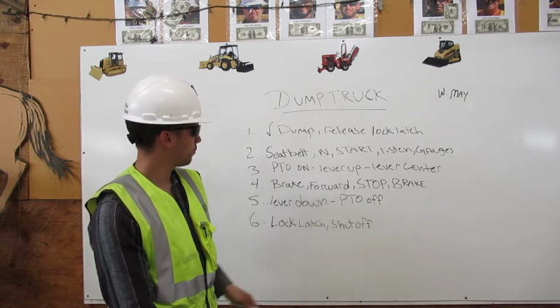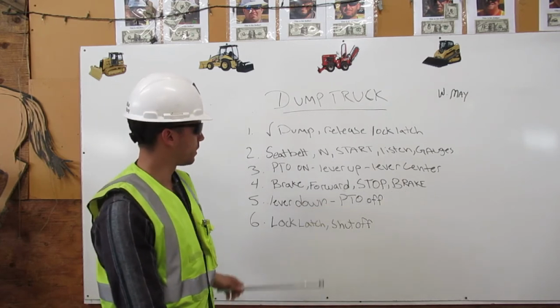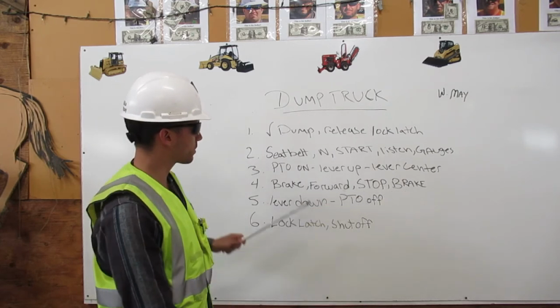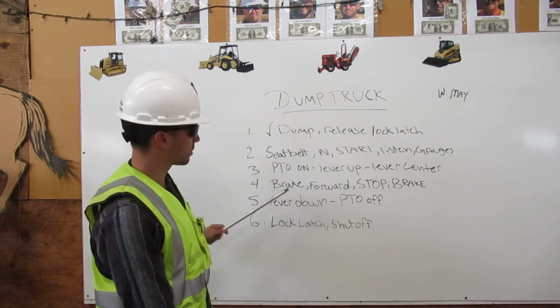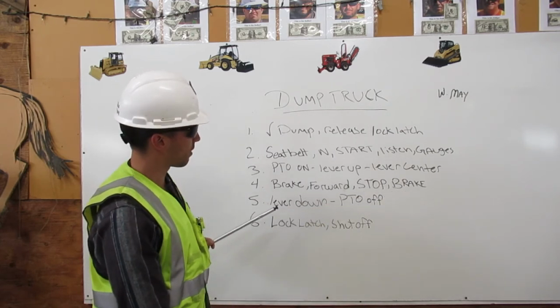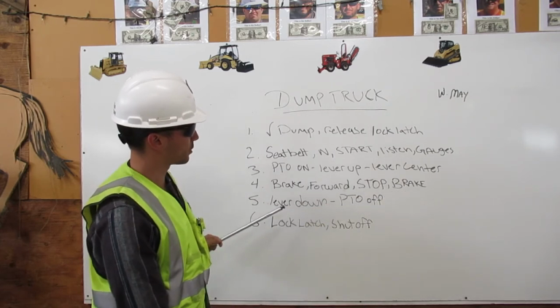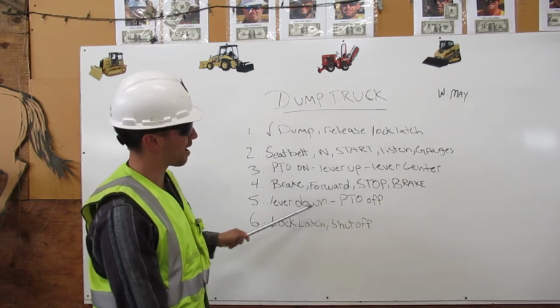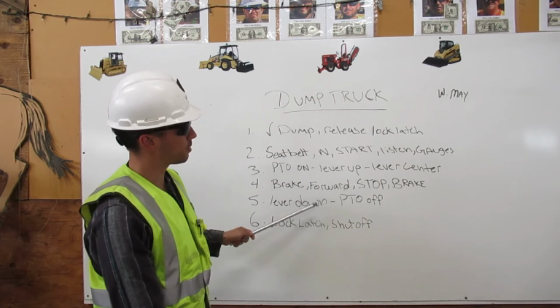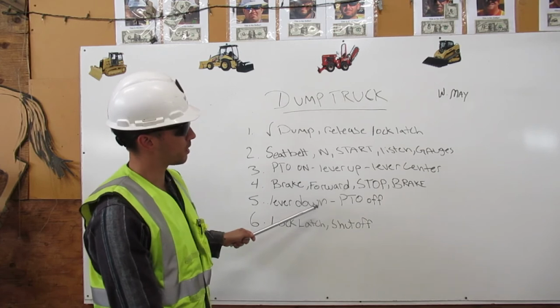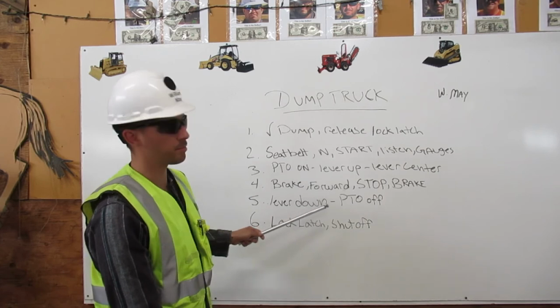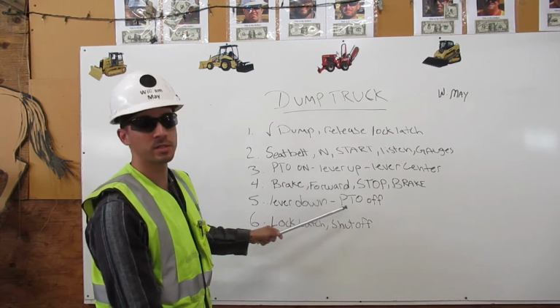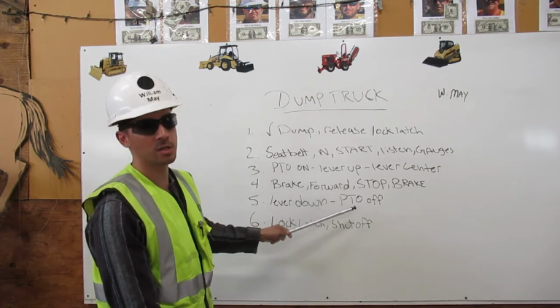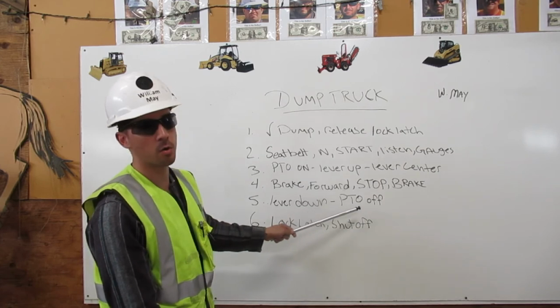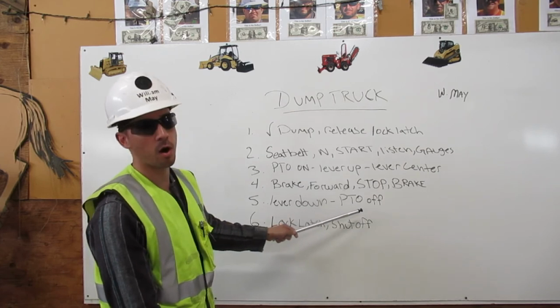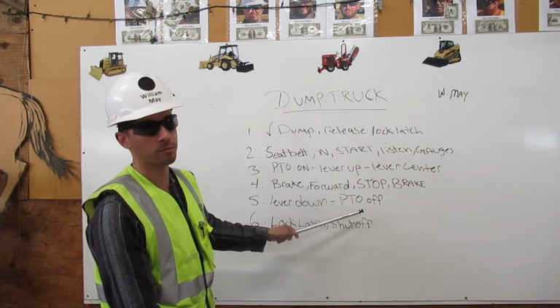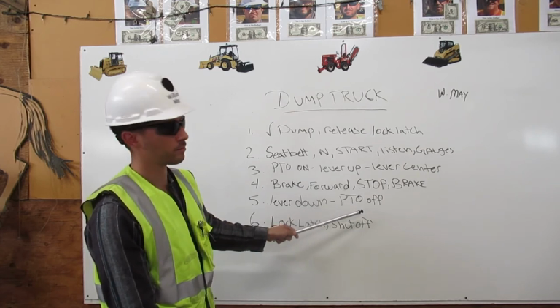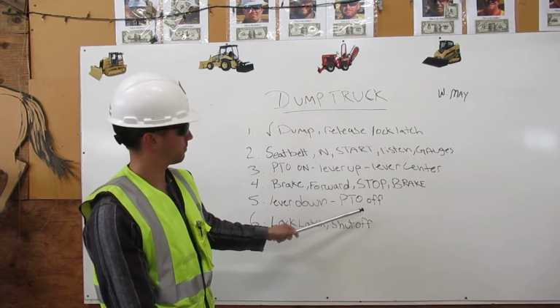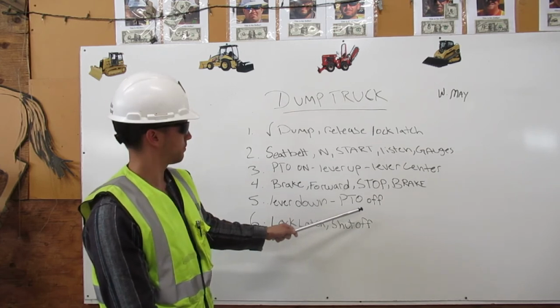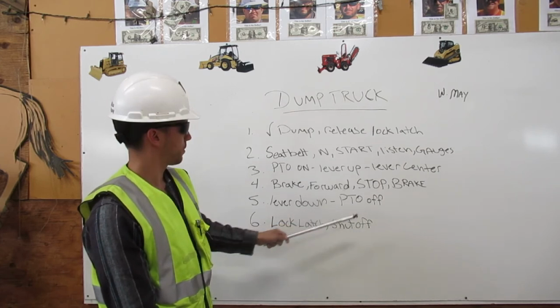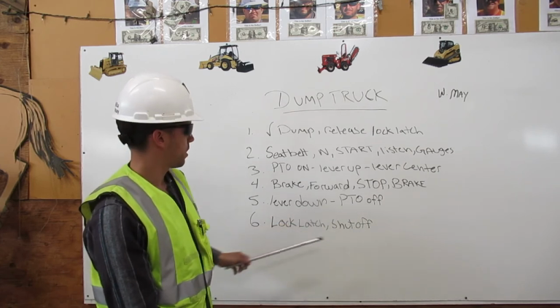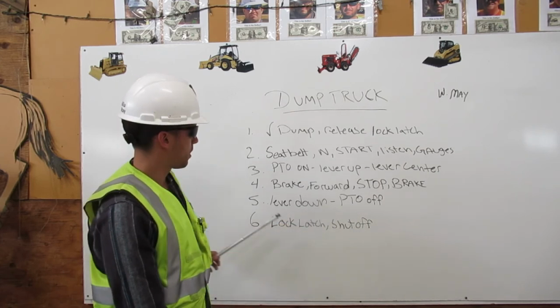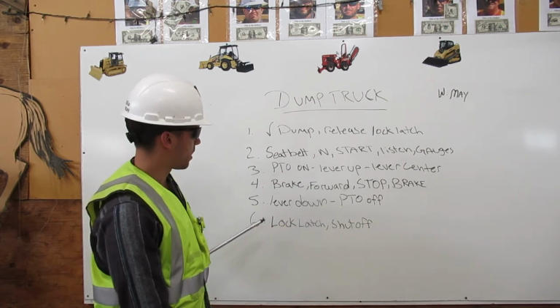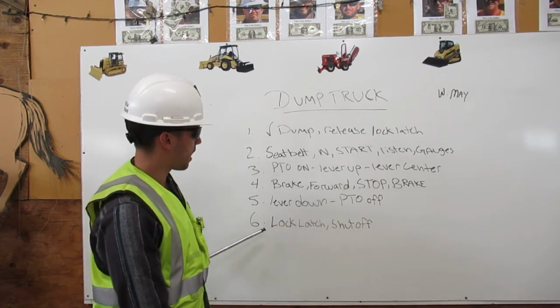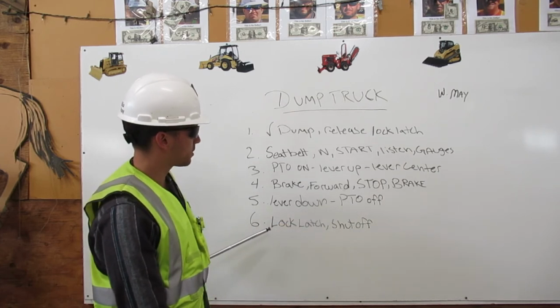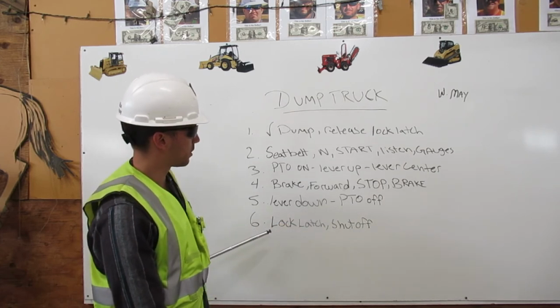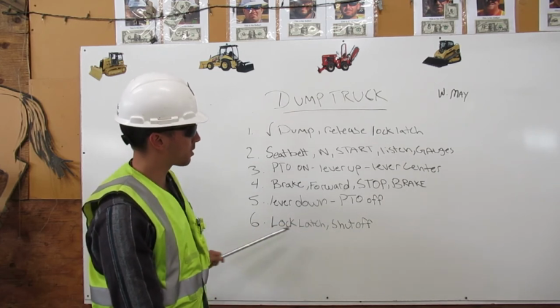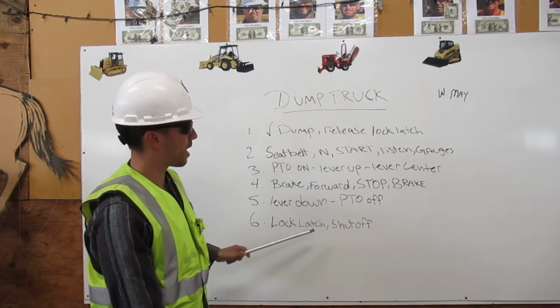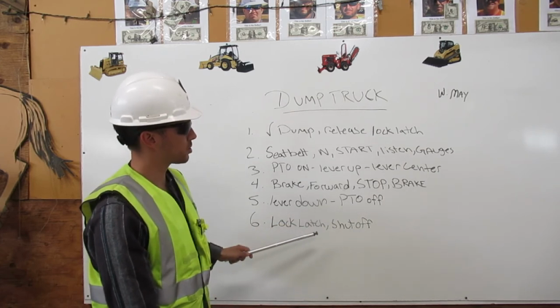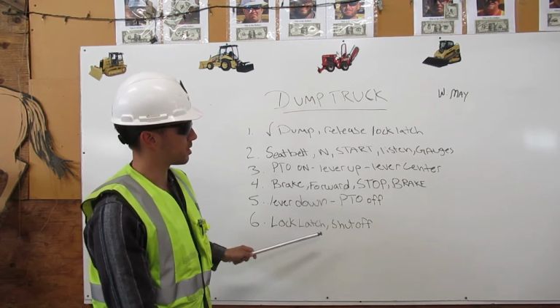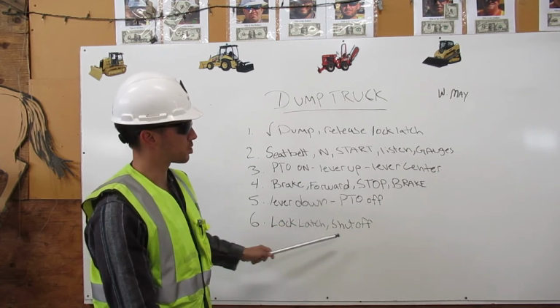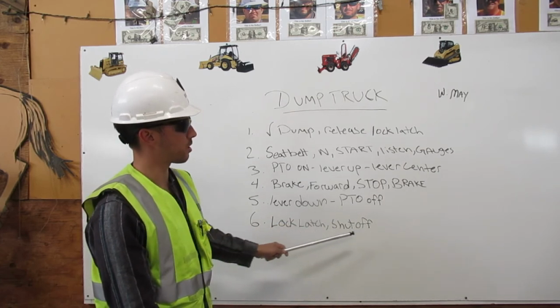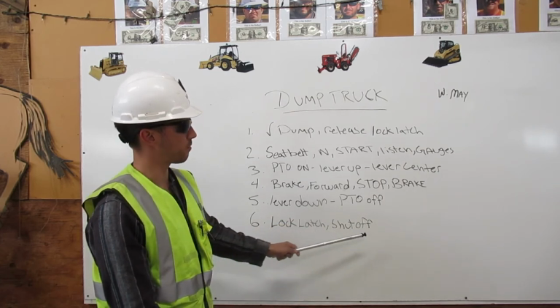Next: lever down and PTO off. And last: lock latch and shut off.